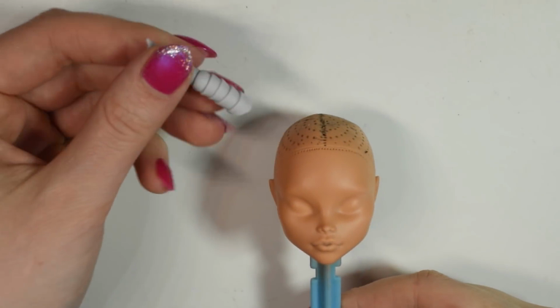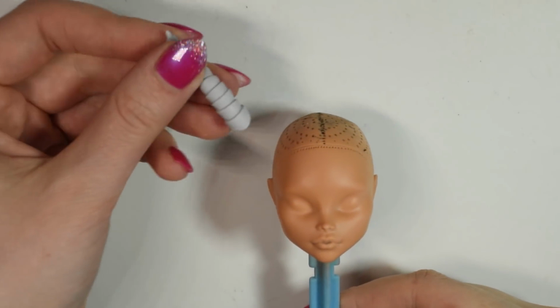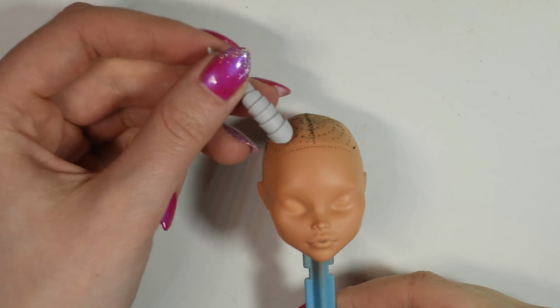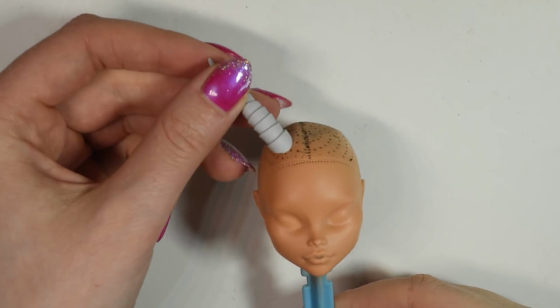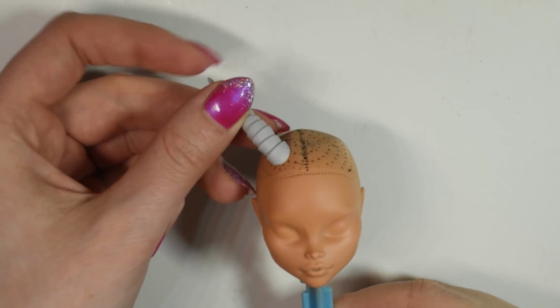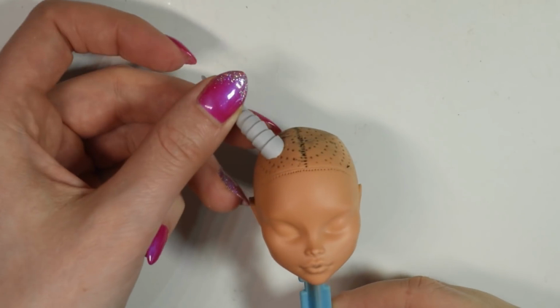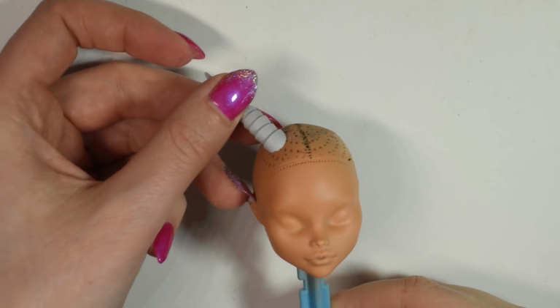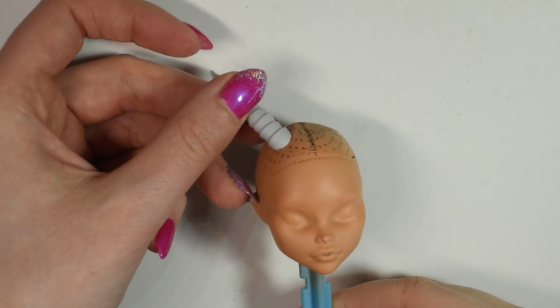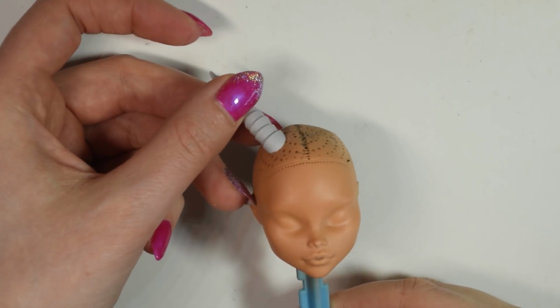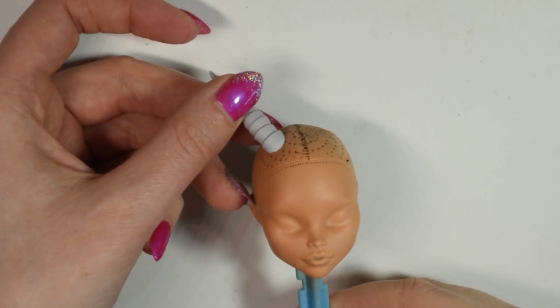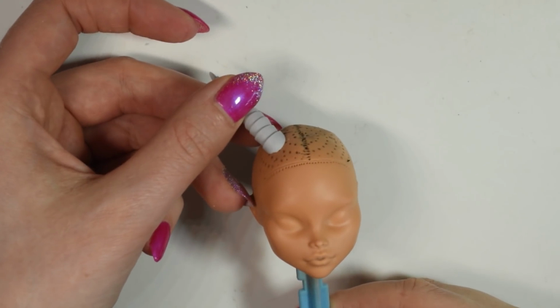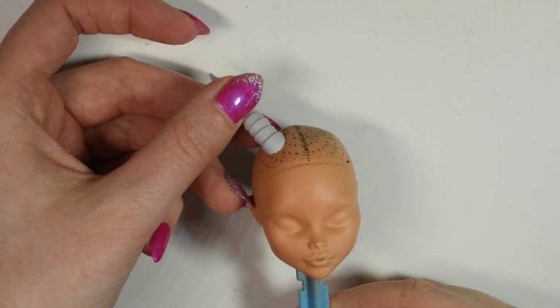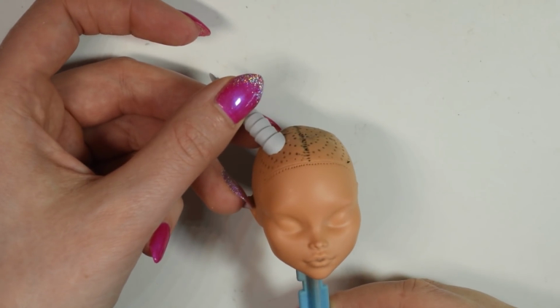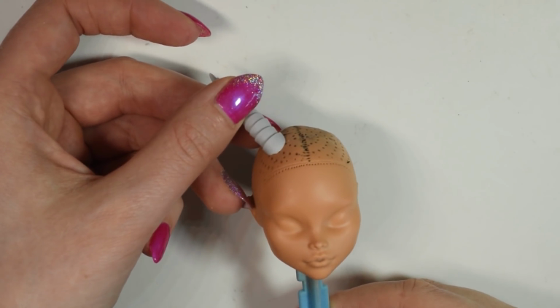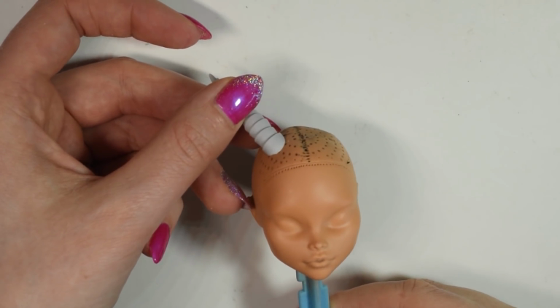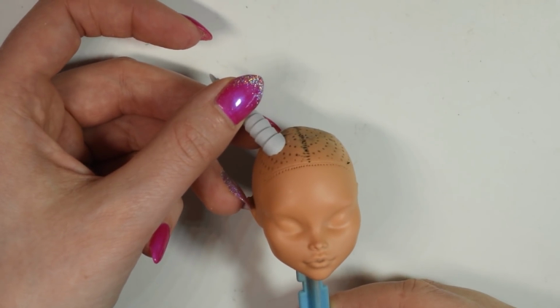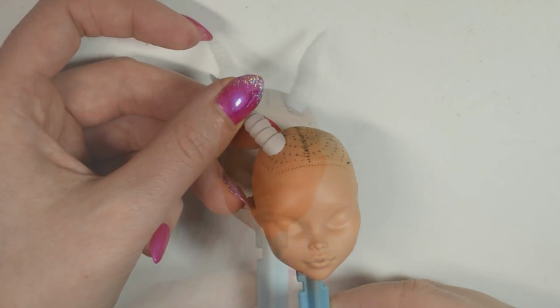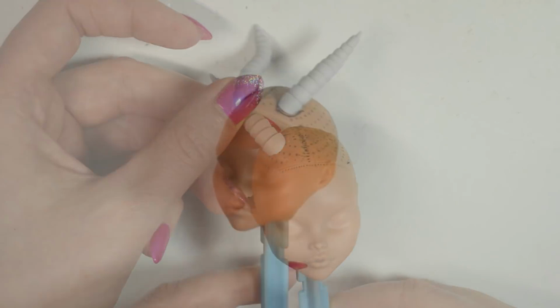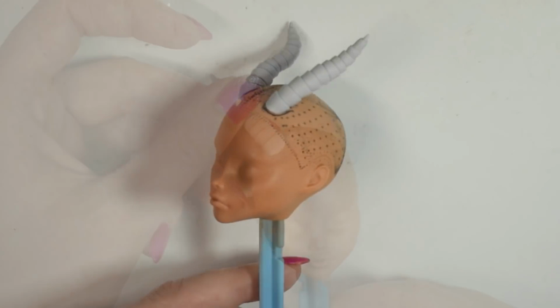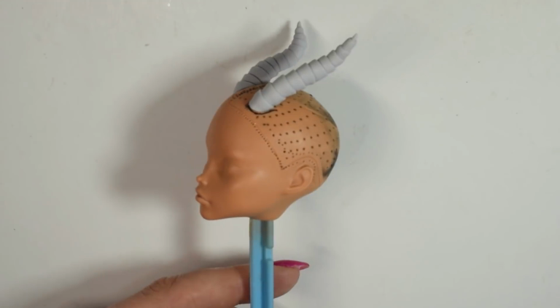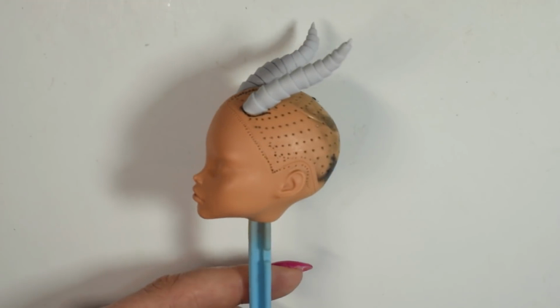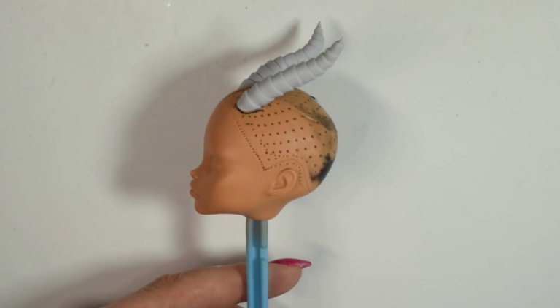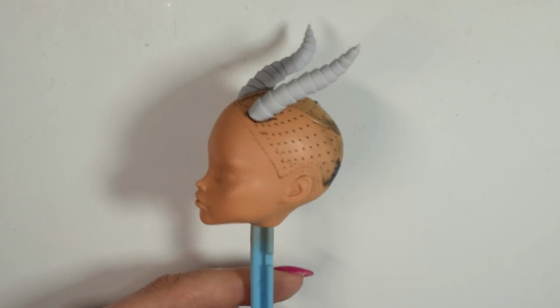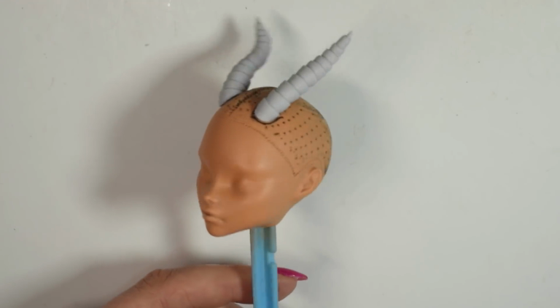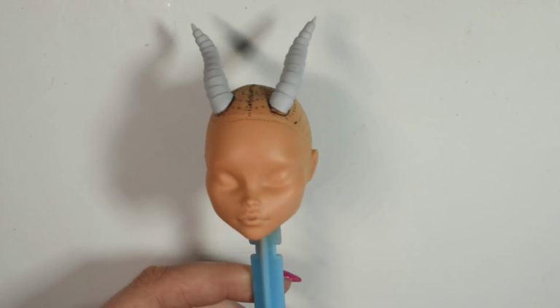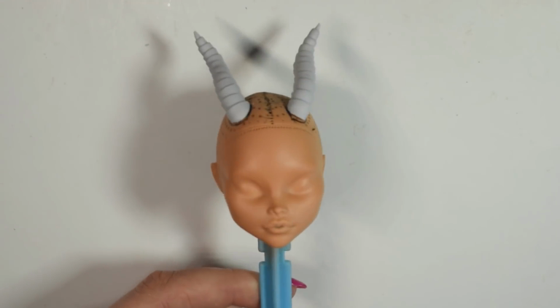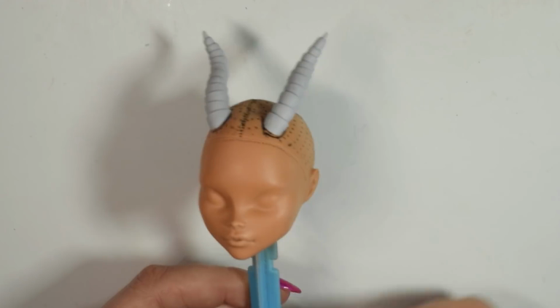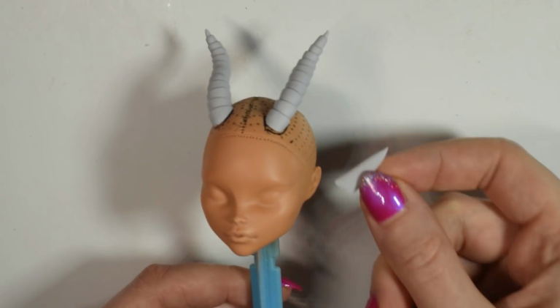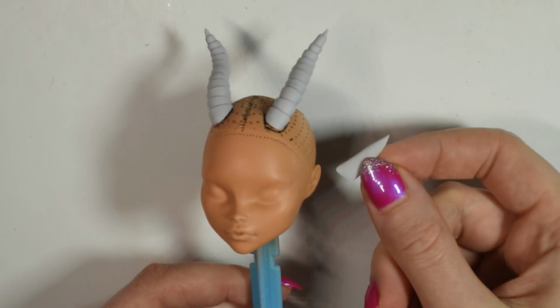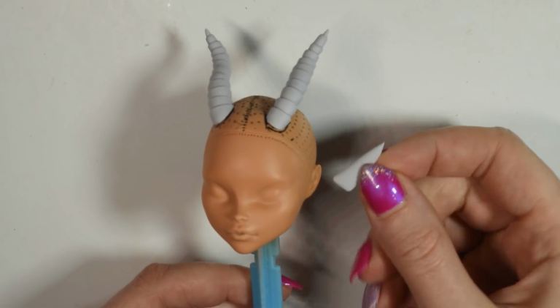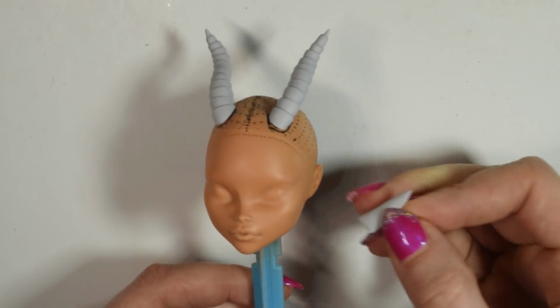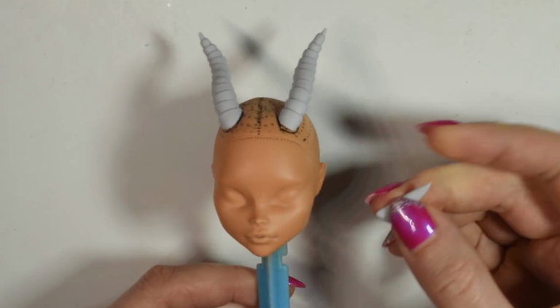Before mixing some air dry clay with a bit of glue to make a more seamless transition.